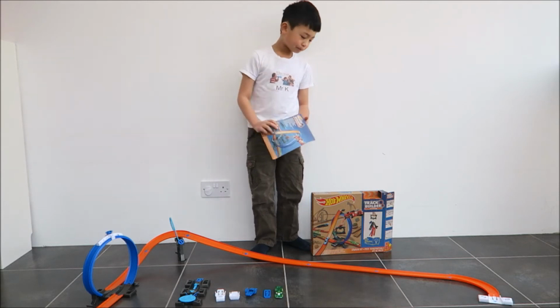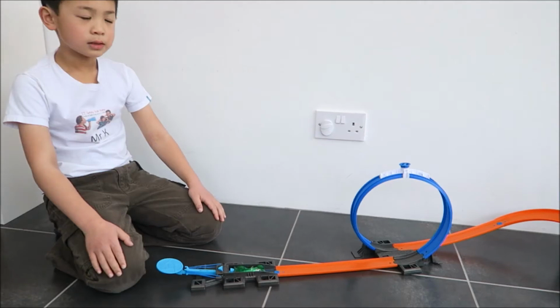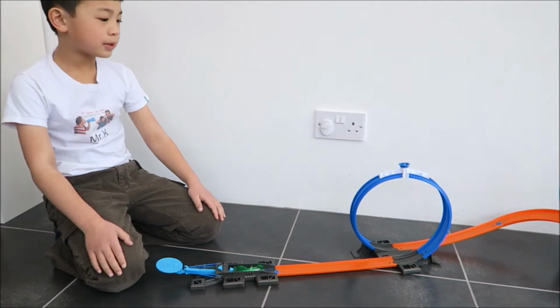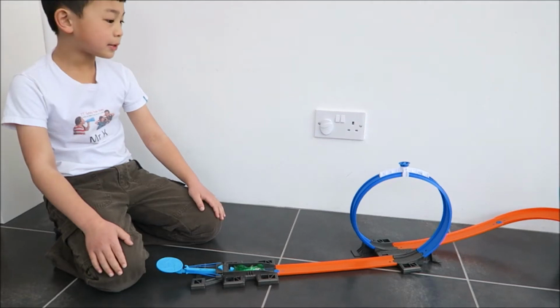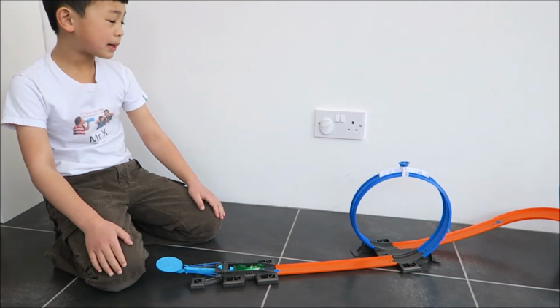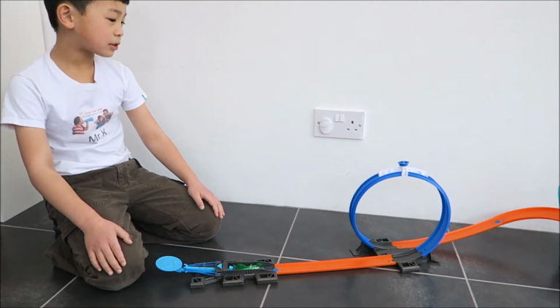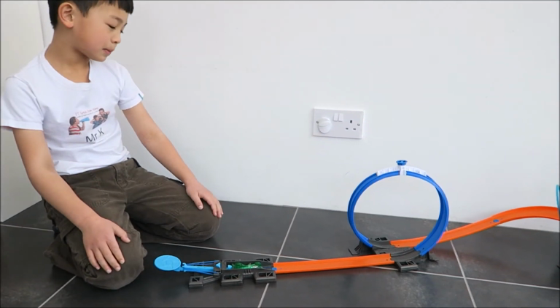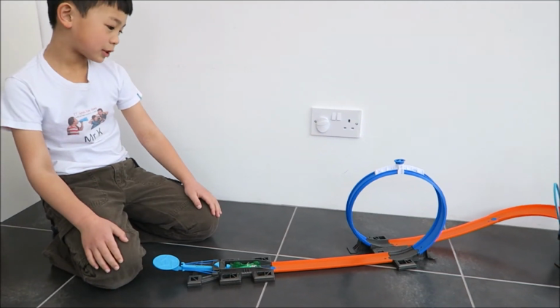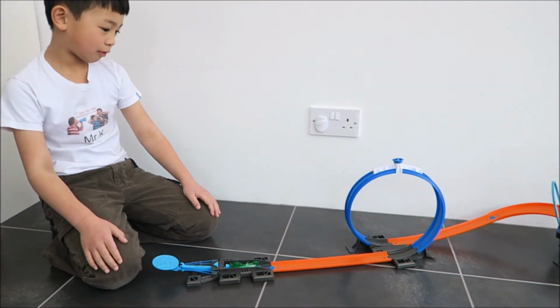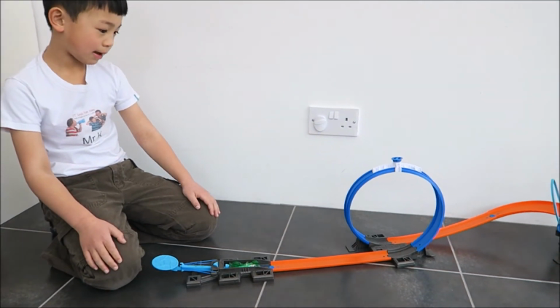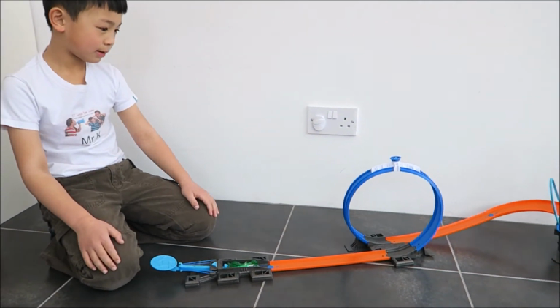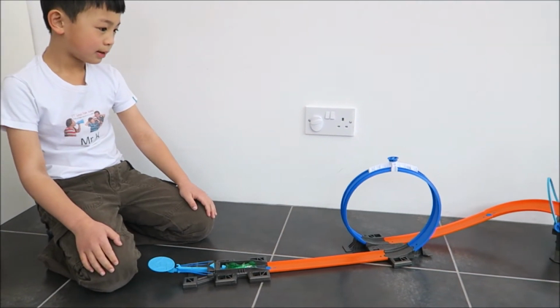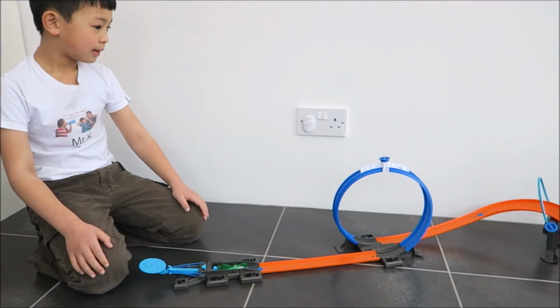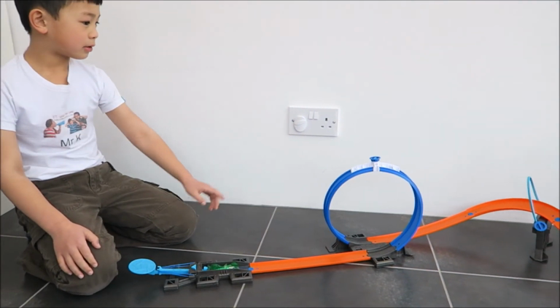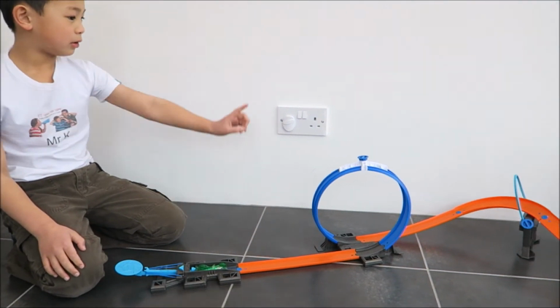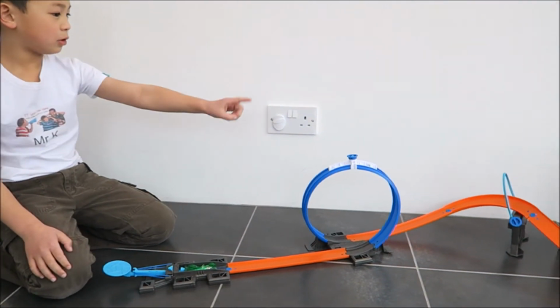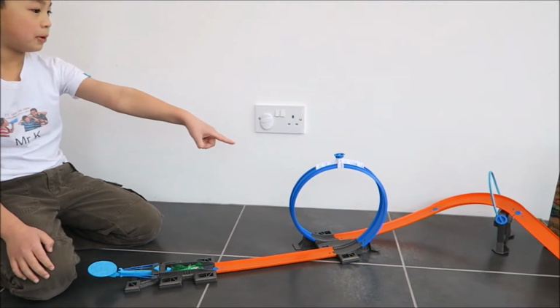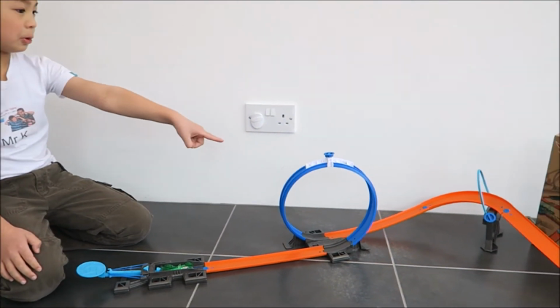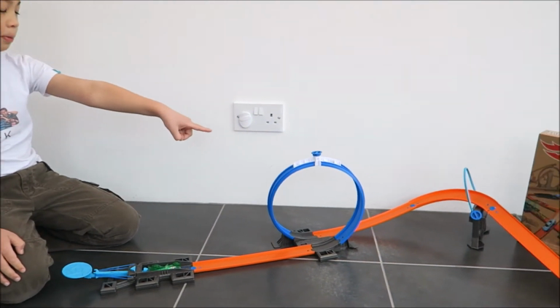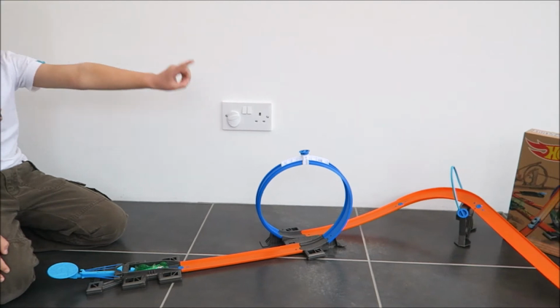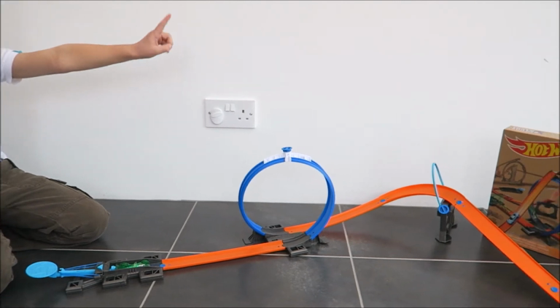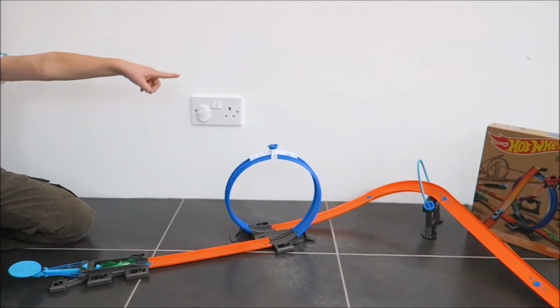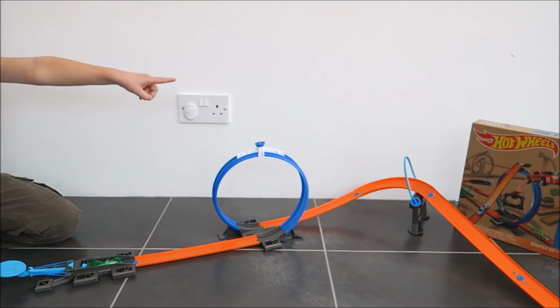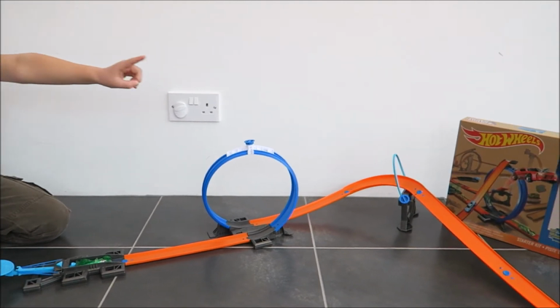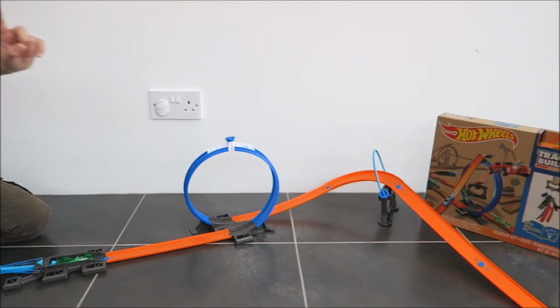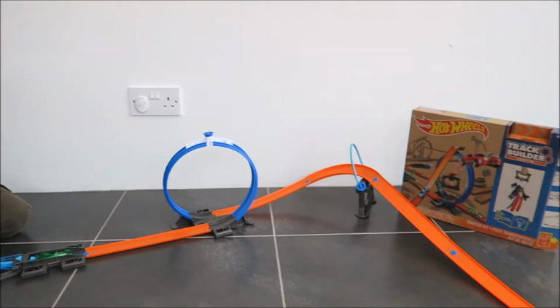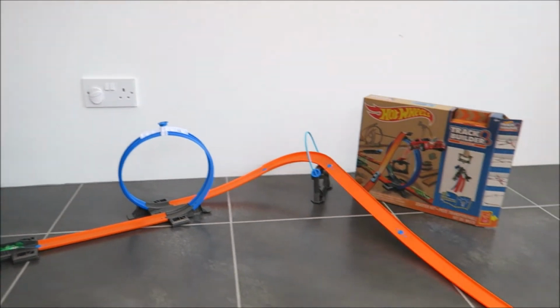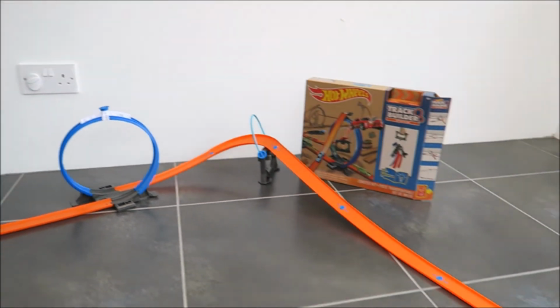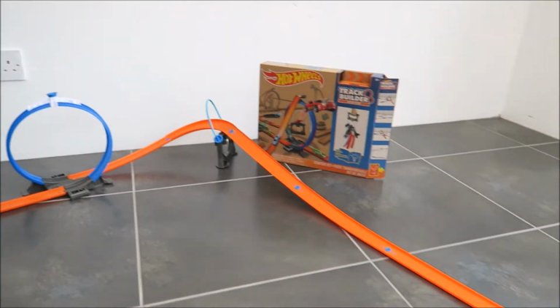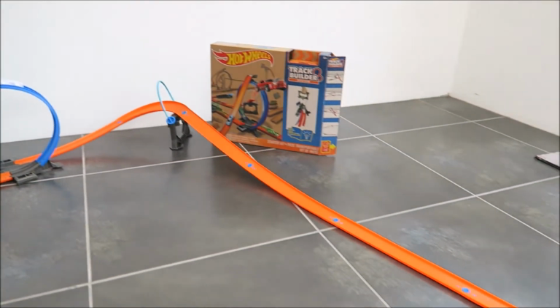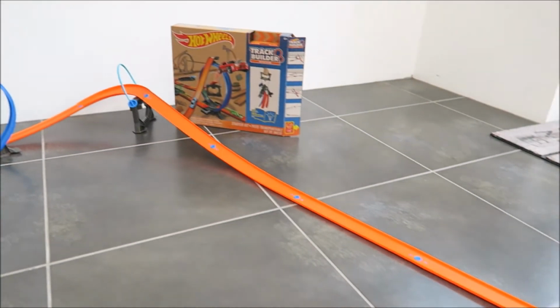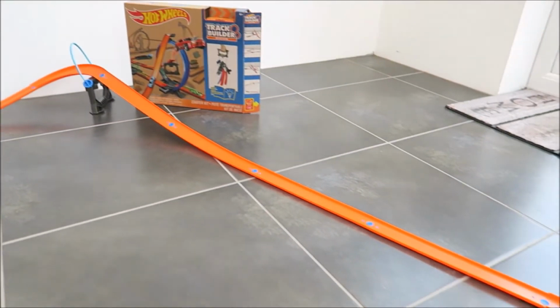So this is my customised track. It's got a loop-a-loop, a hill and a T-stopper at the end.